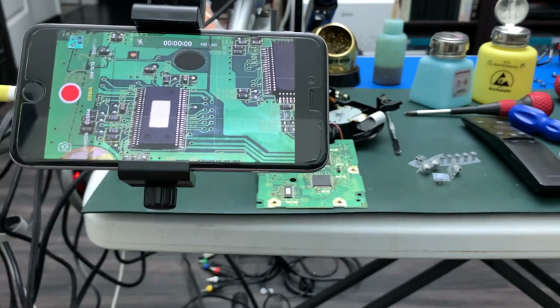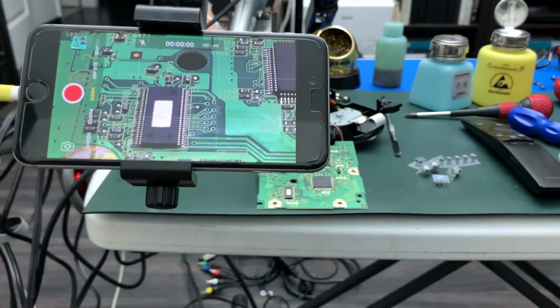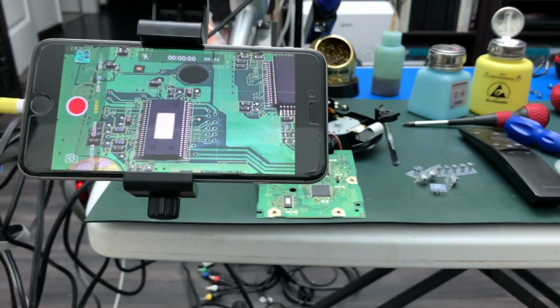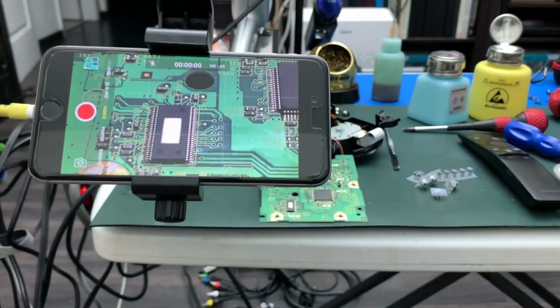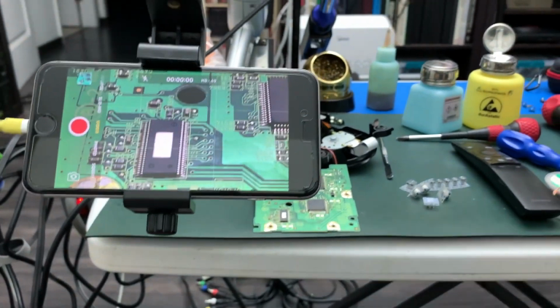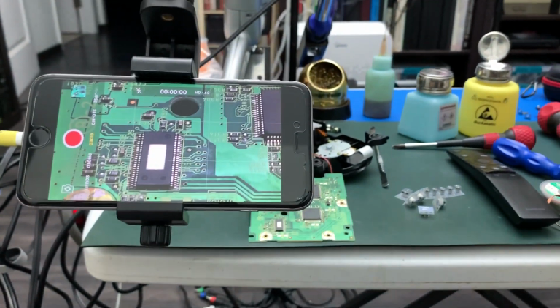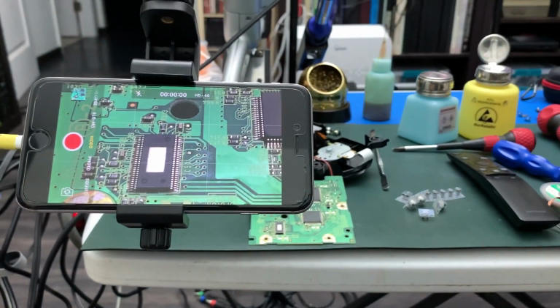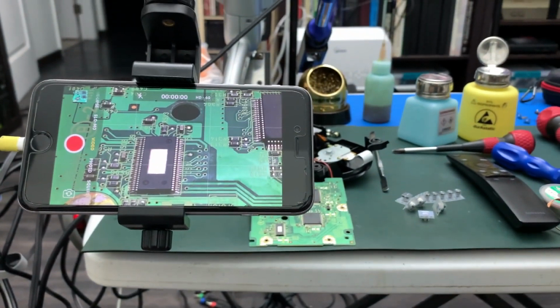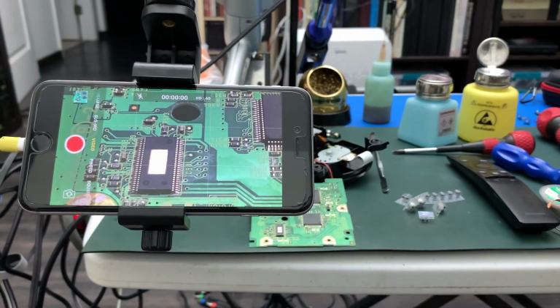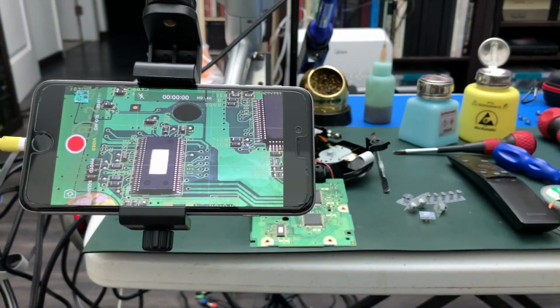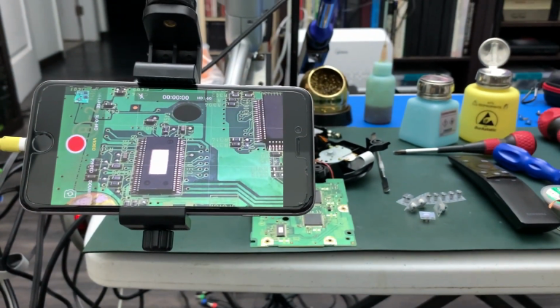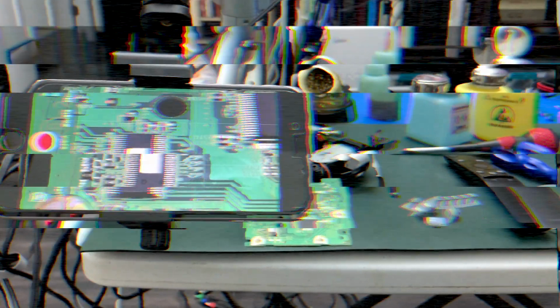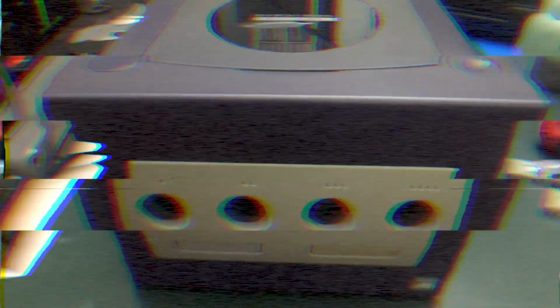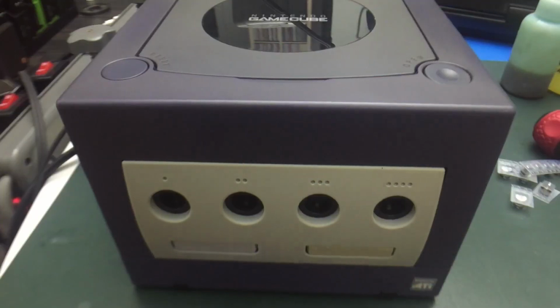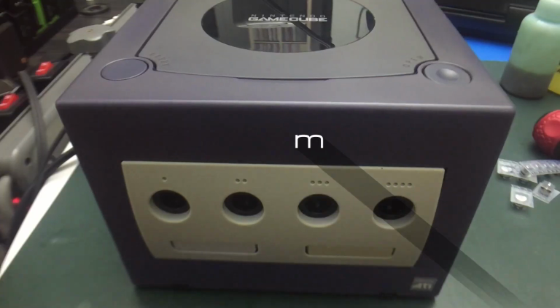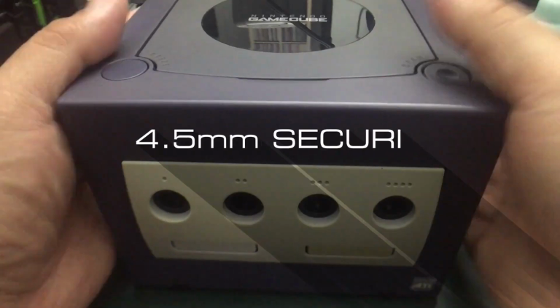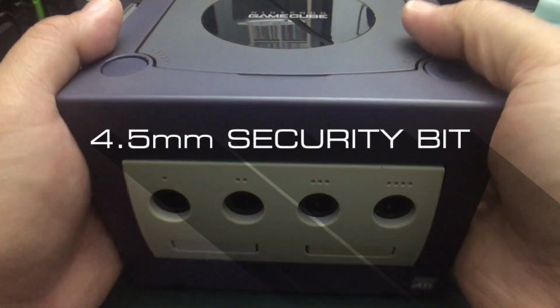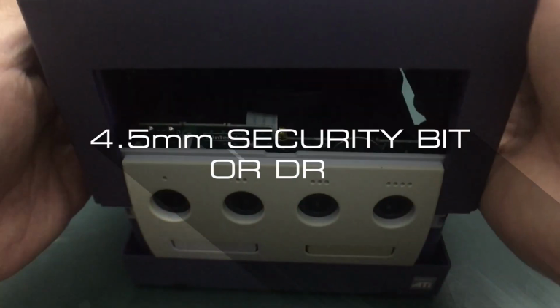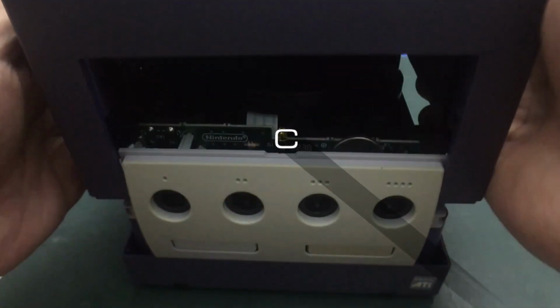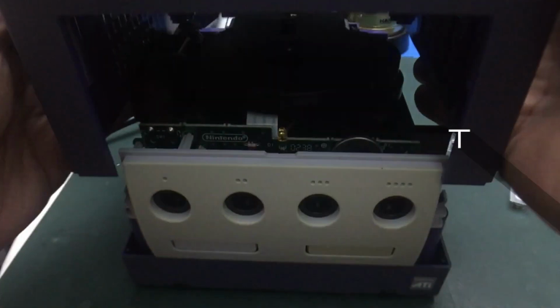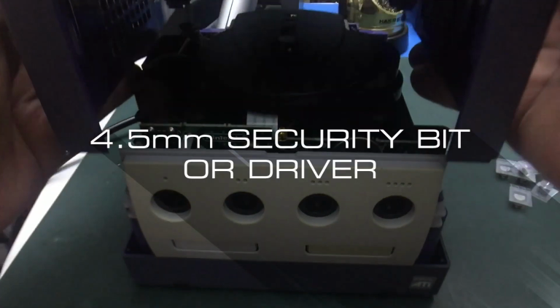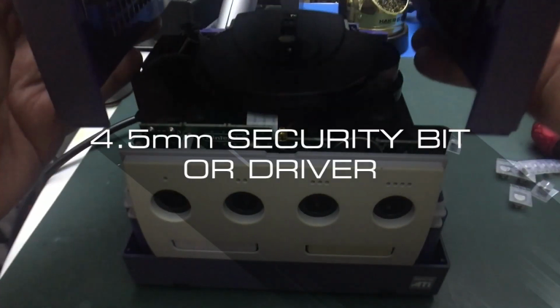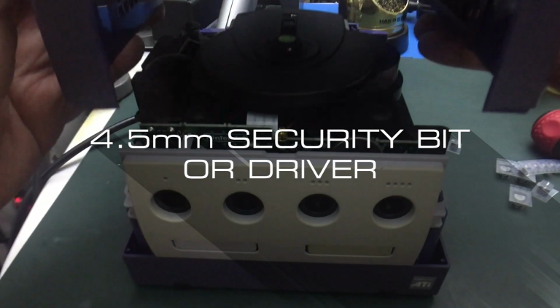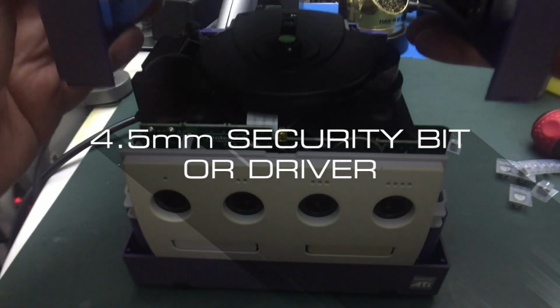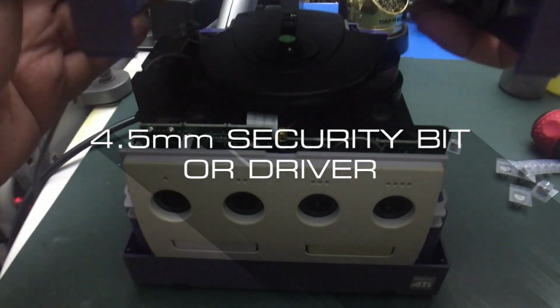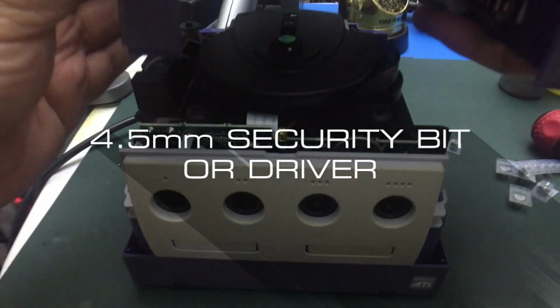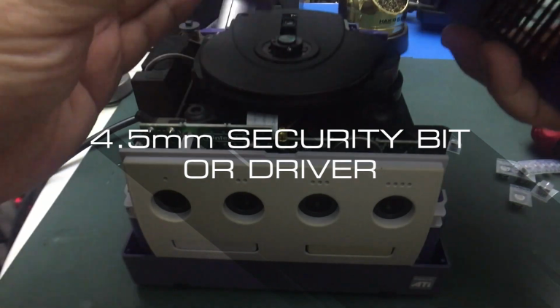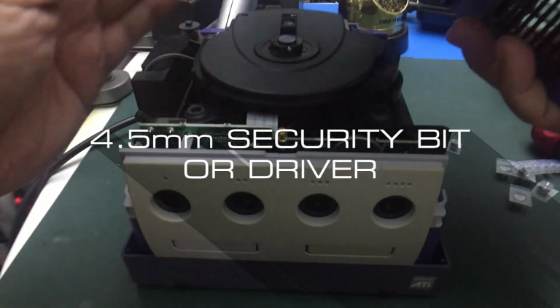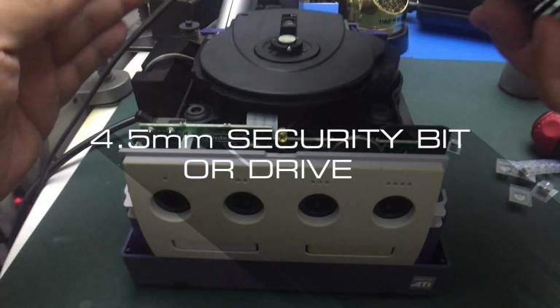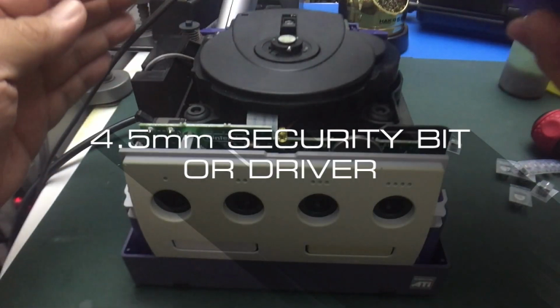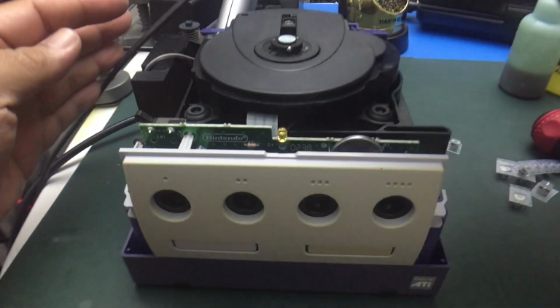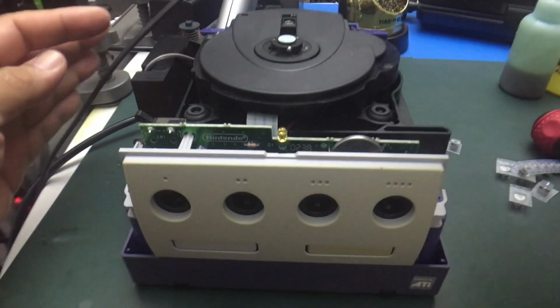You are going to need a 4.5 millimeter security bit or driver to remove the bottom case screws.